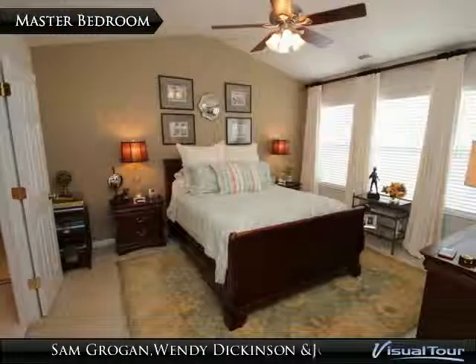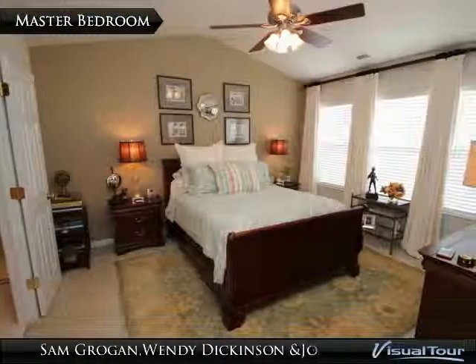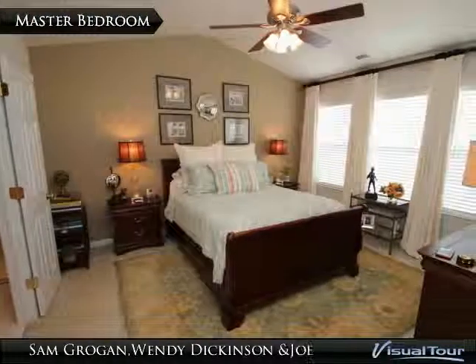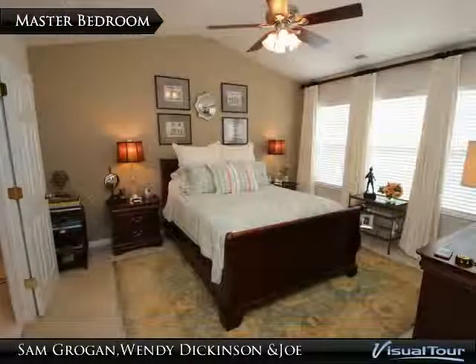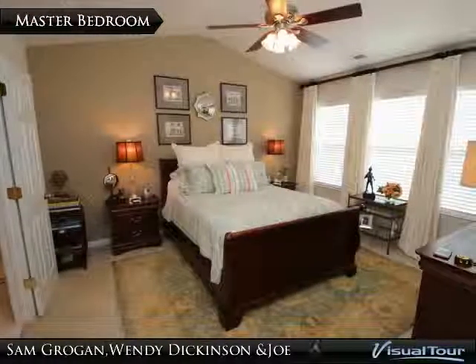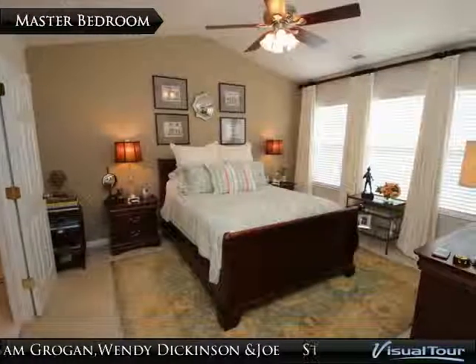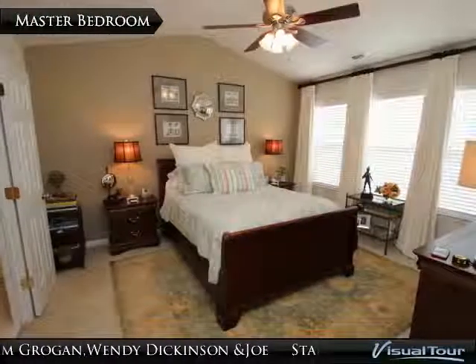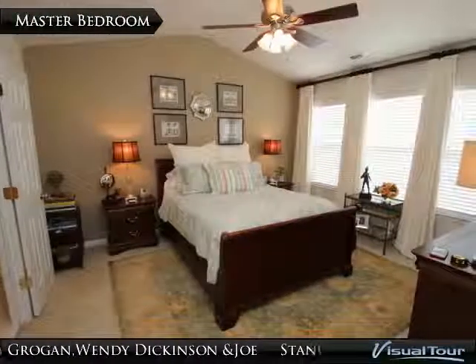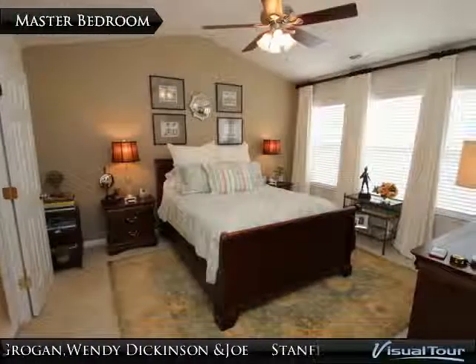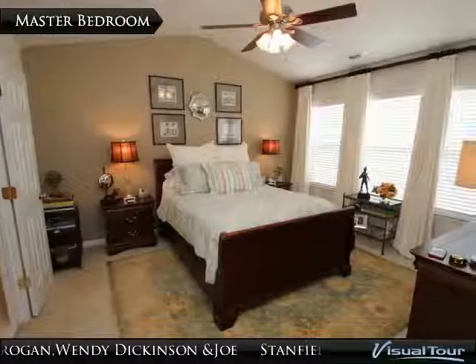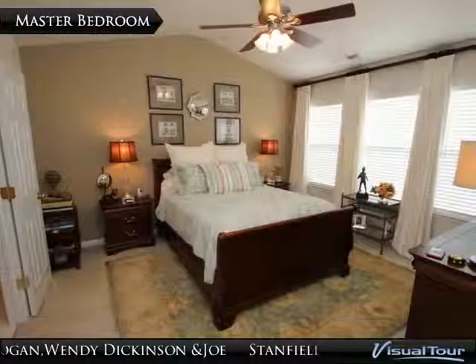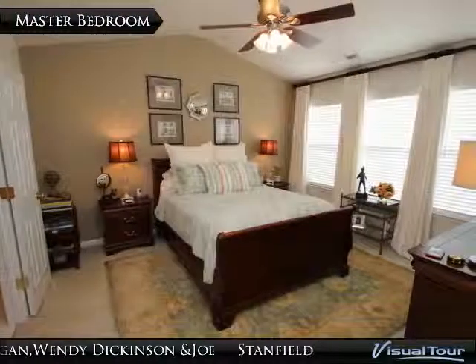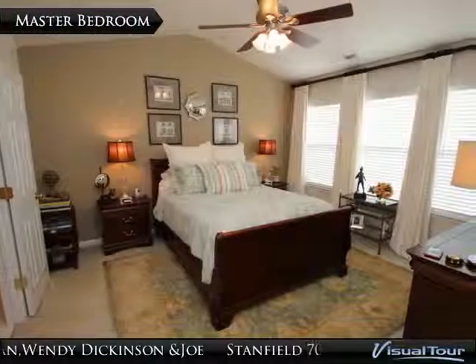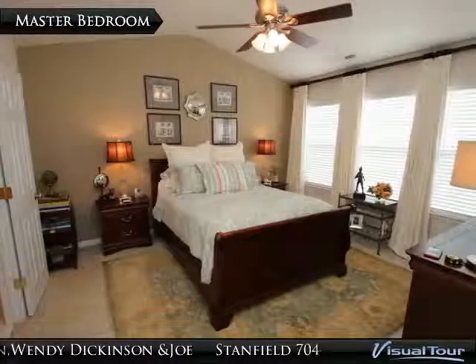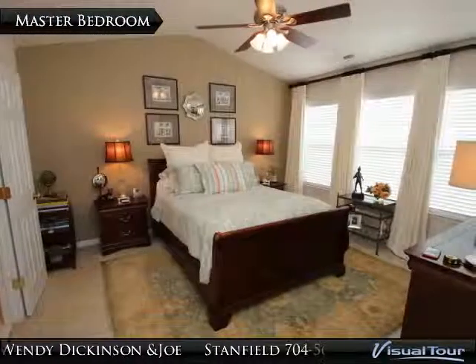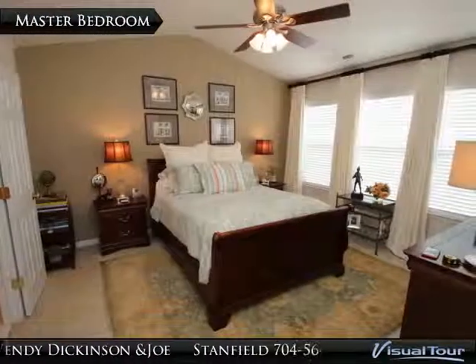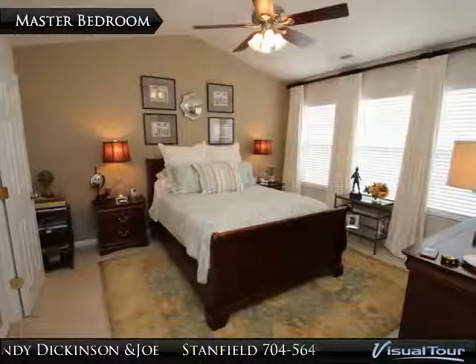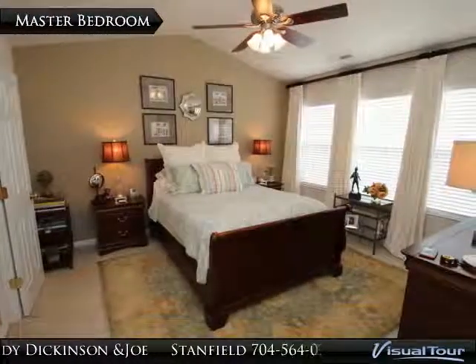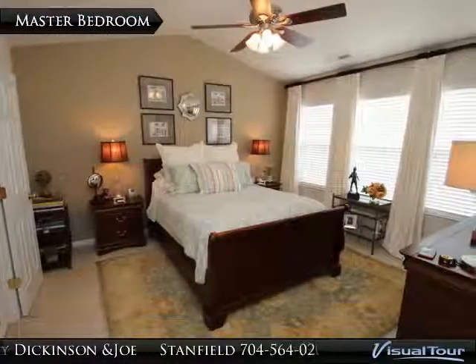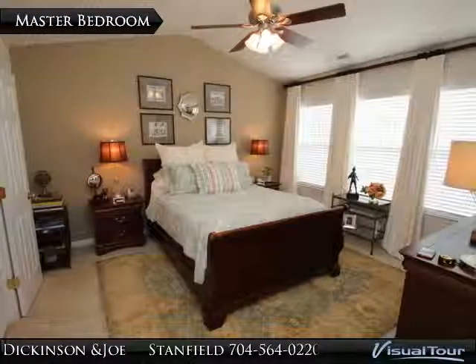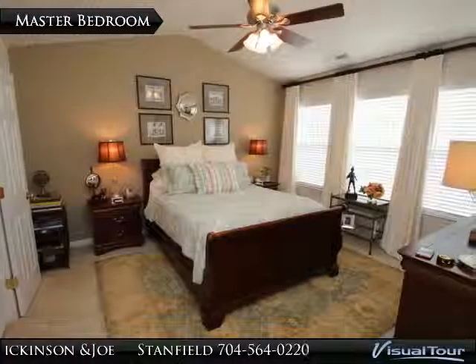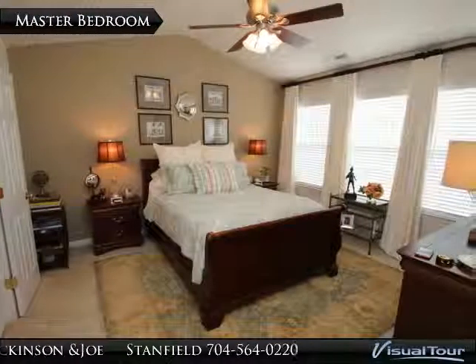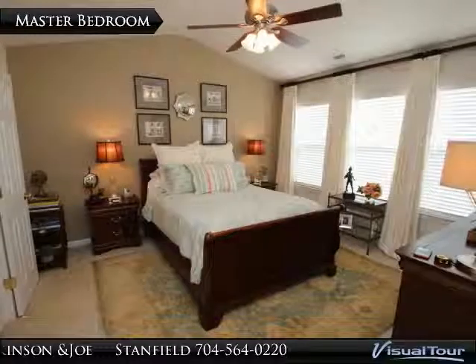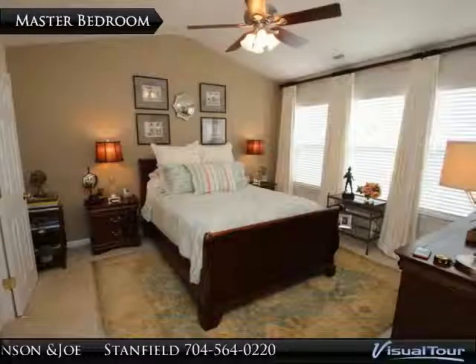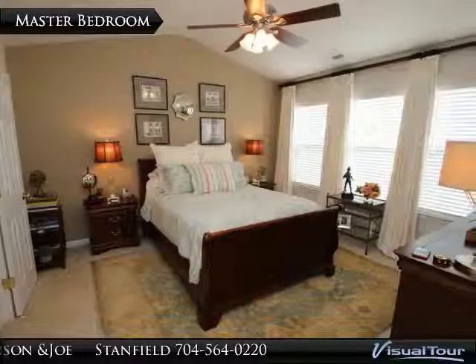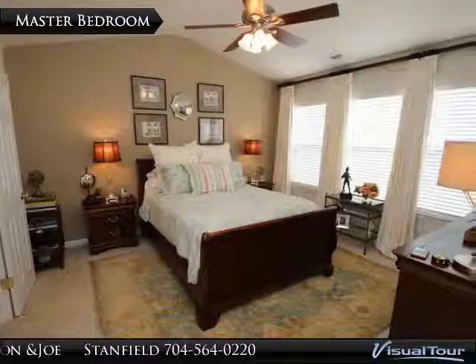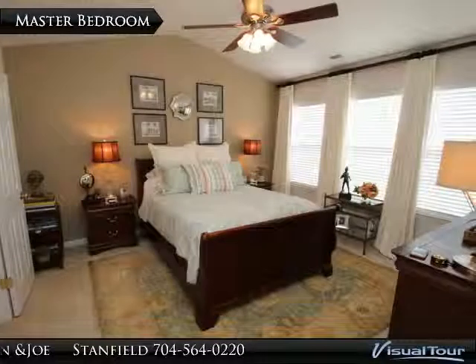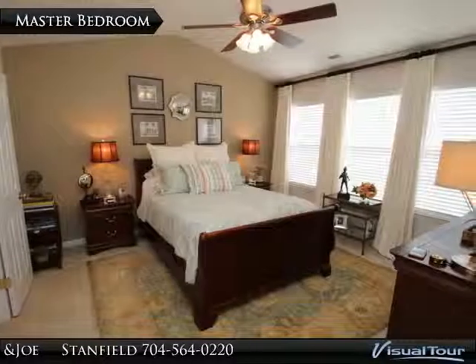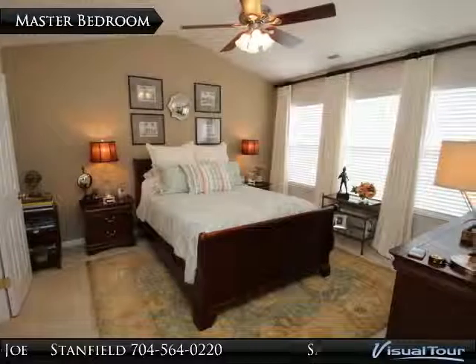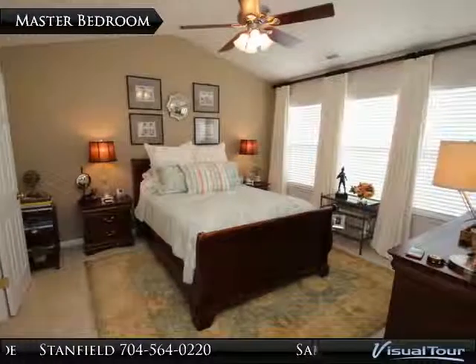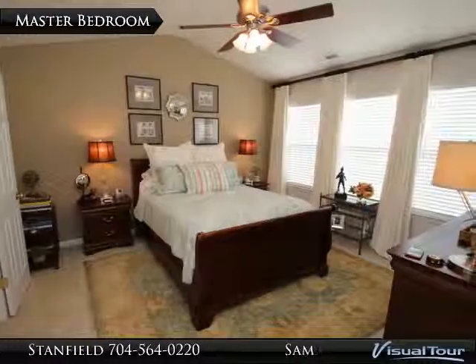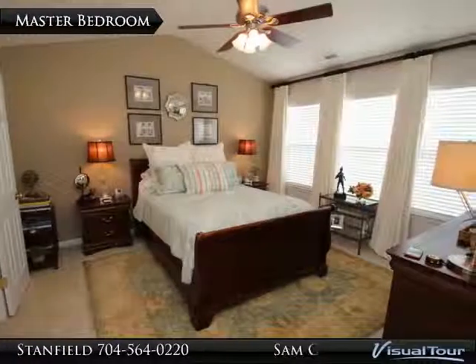The large master bedroom is on the second floor and features vaulted ceiling, custom blinds, and walk-in closet.